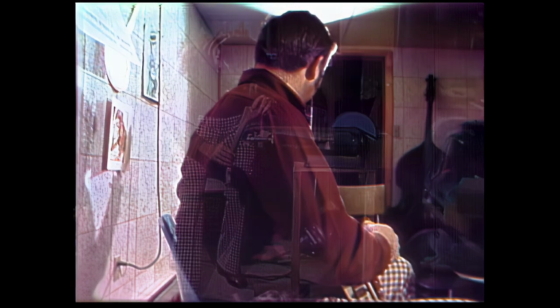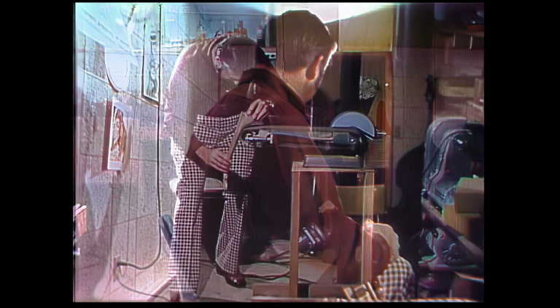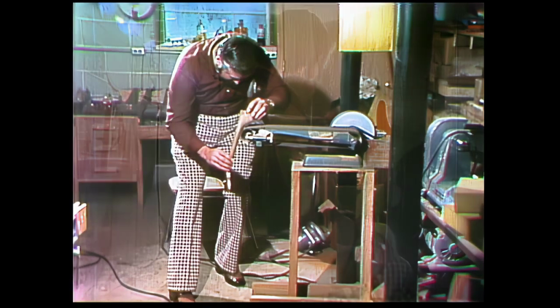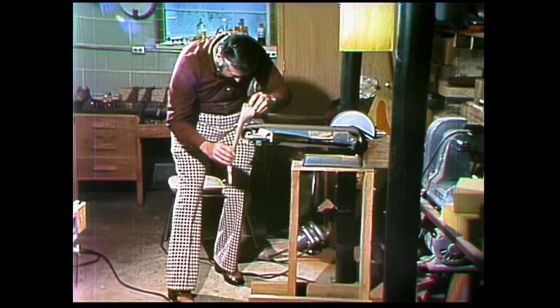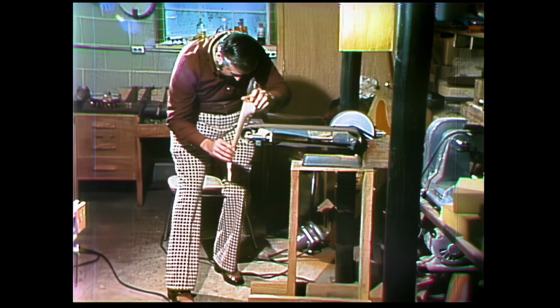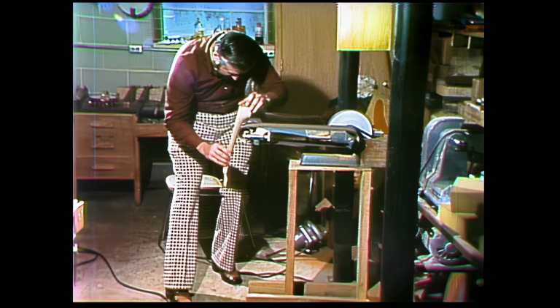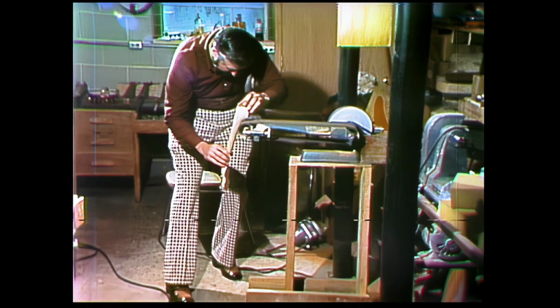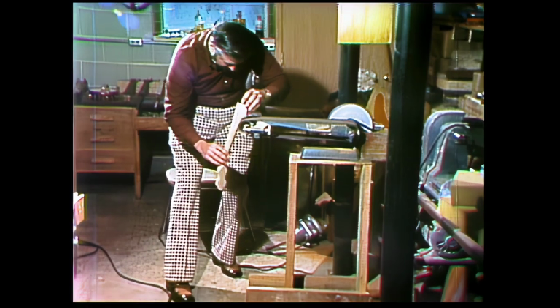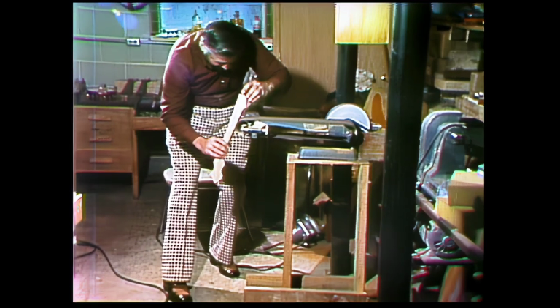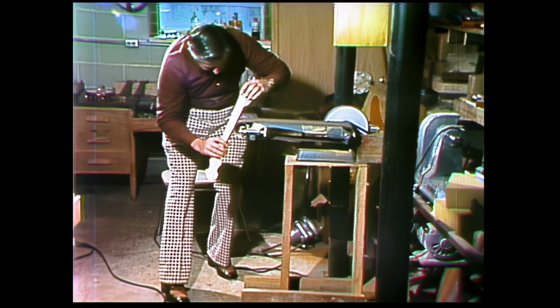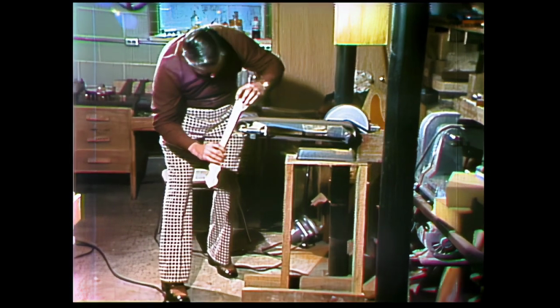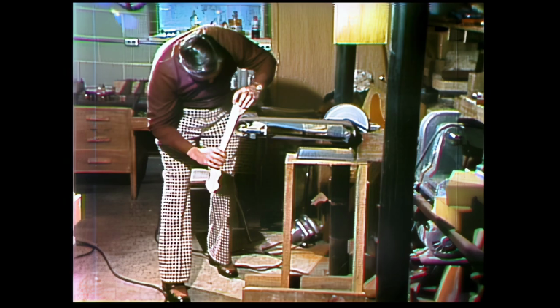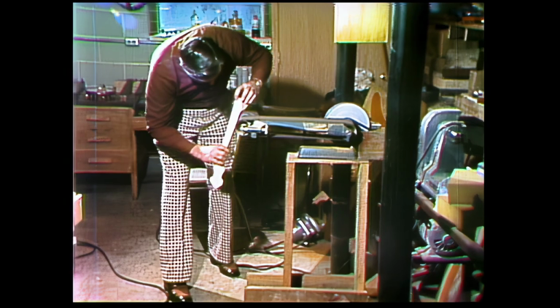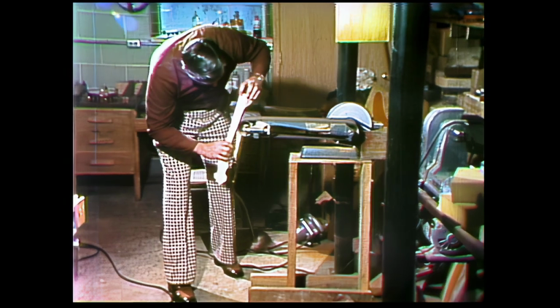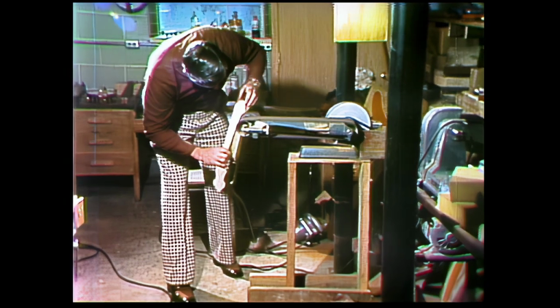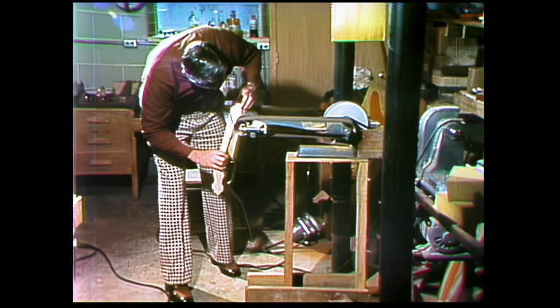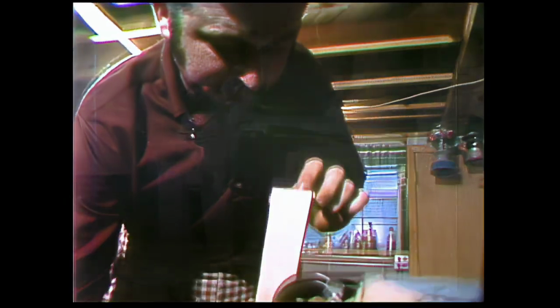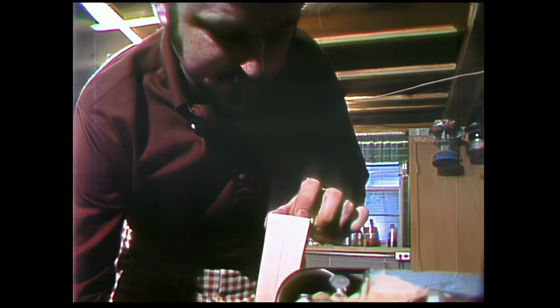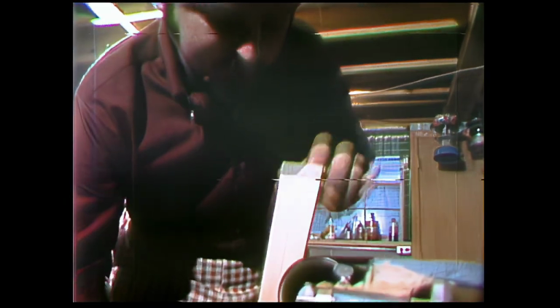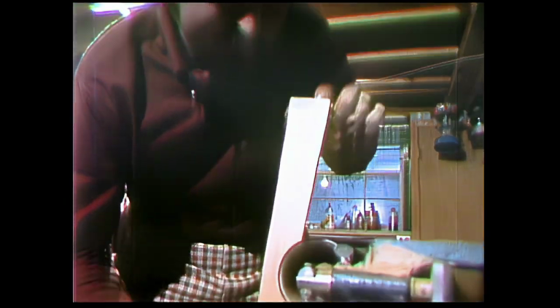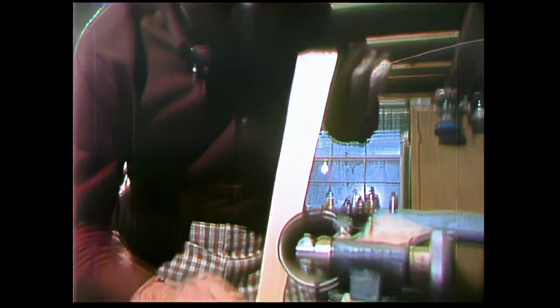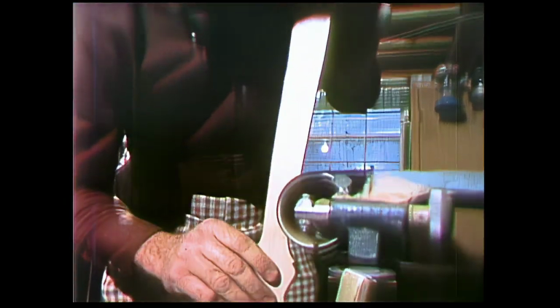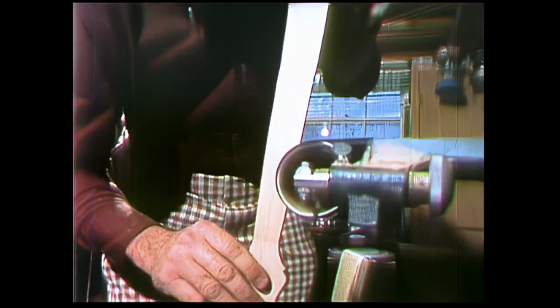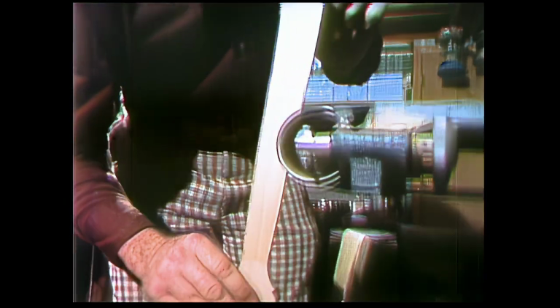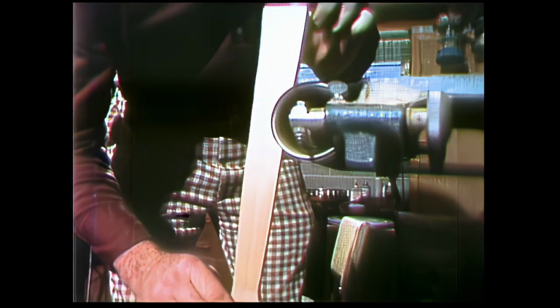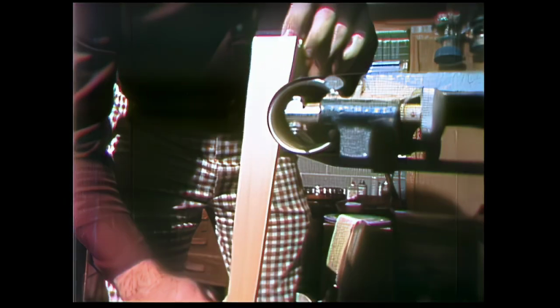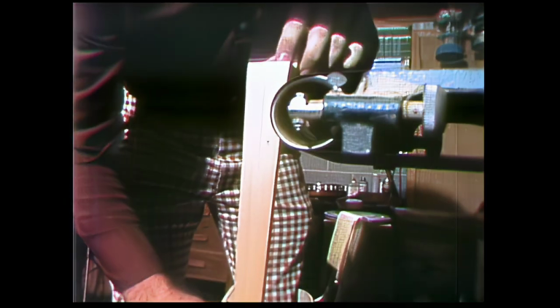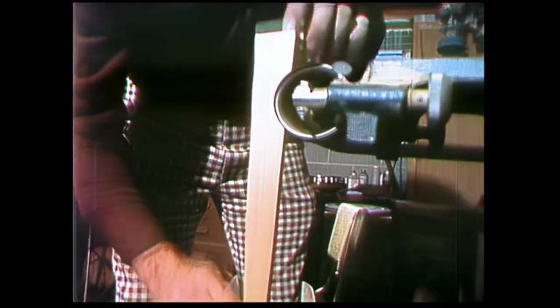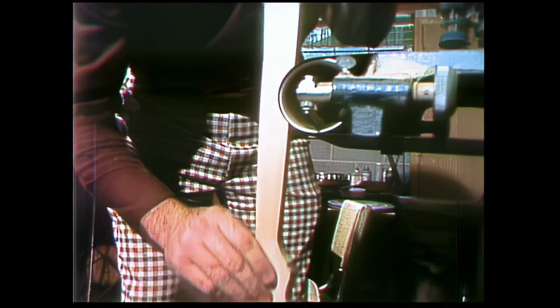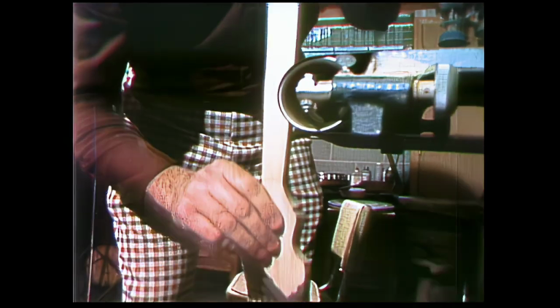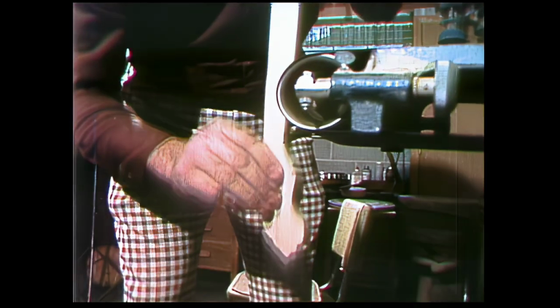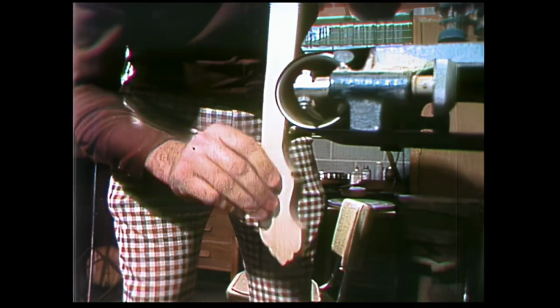Ben lives in Stone Mountain, and when he's not playing a banjo, he's down in his basement where he hand-makes banjos.